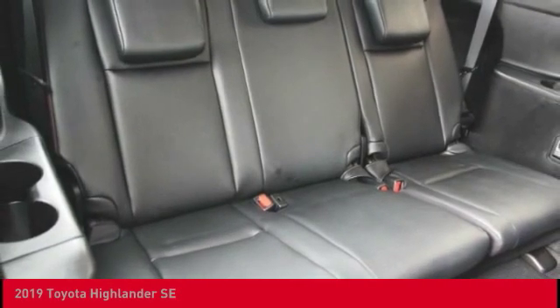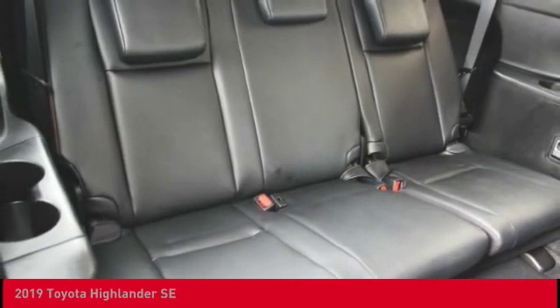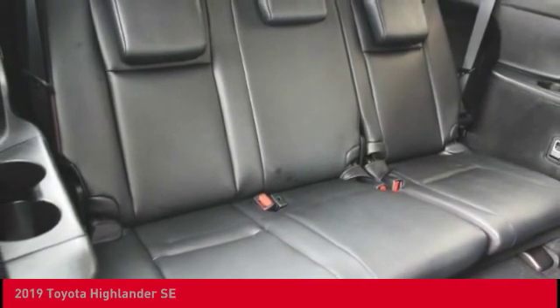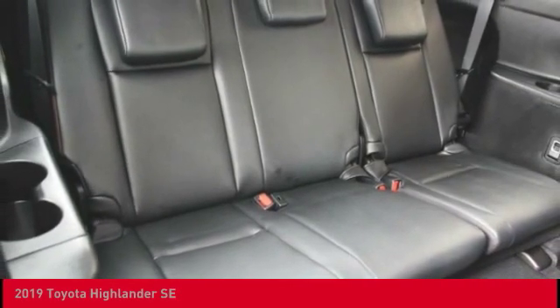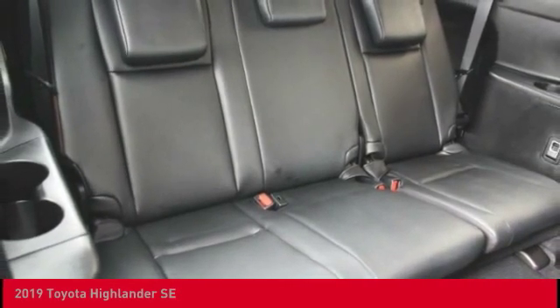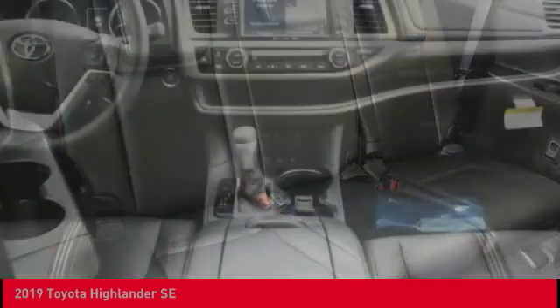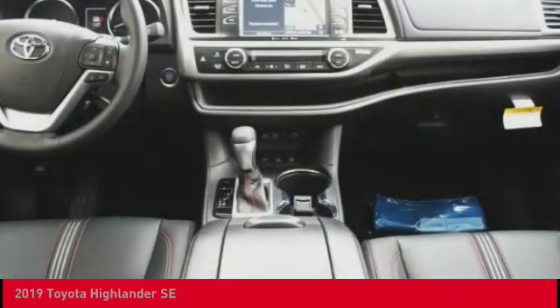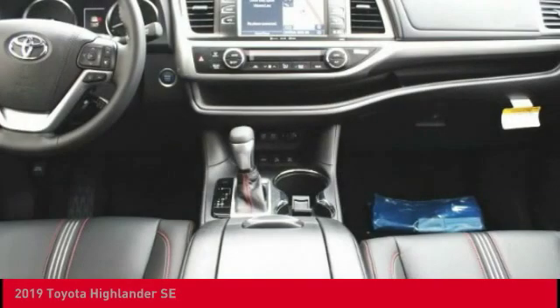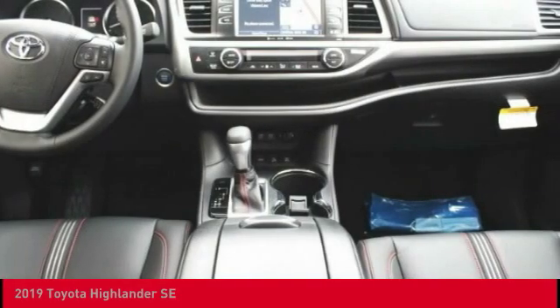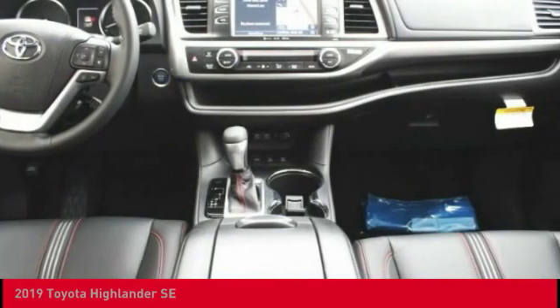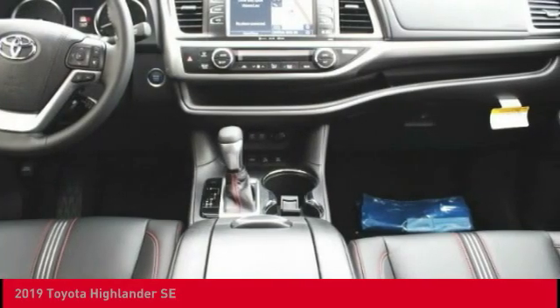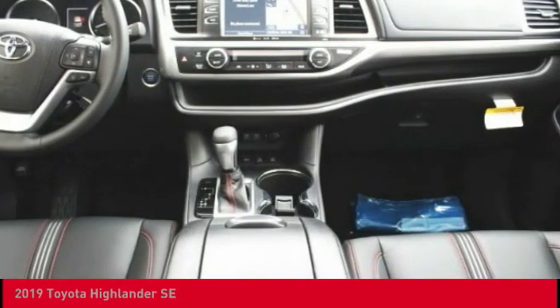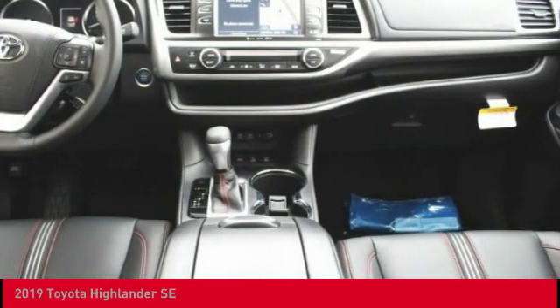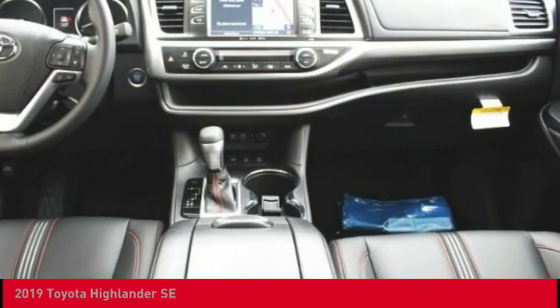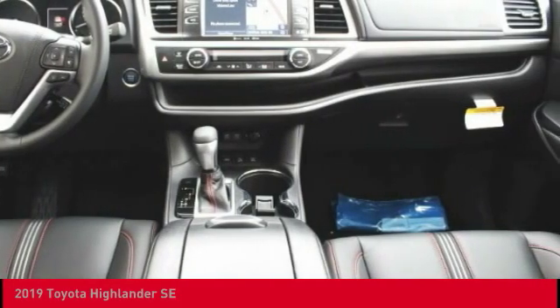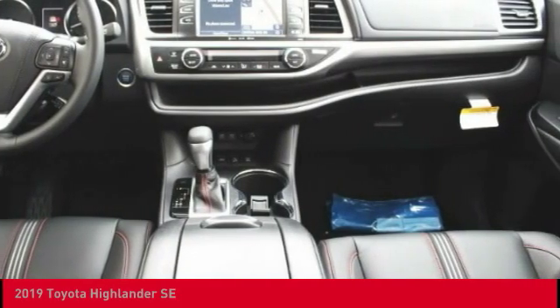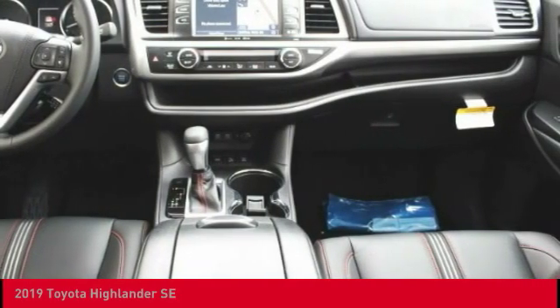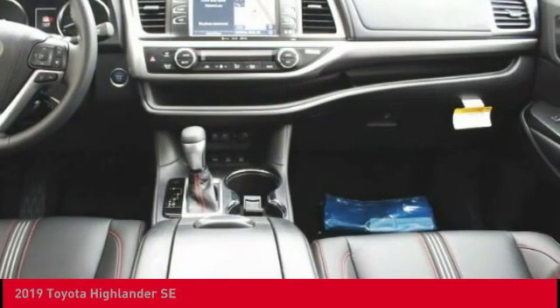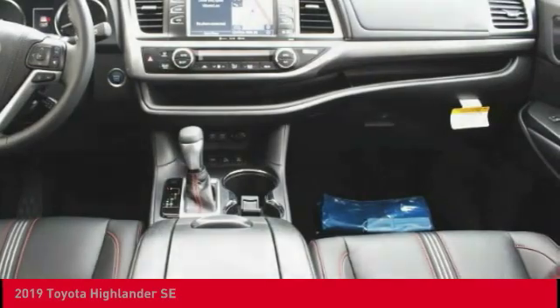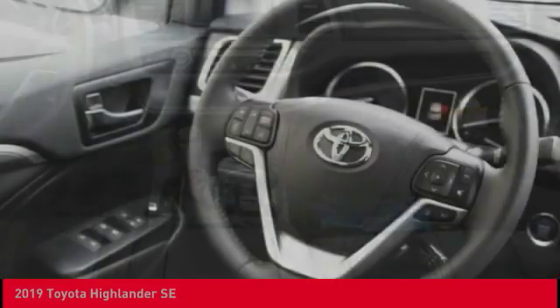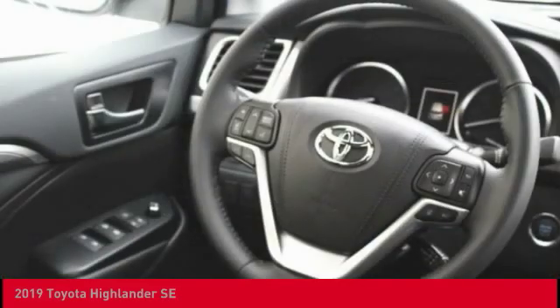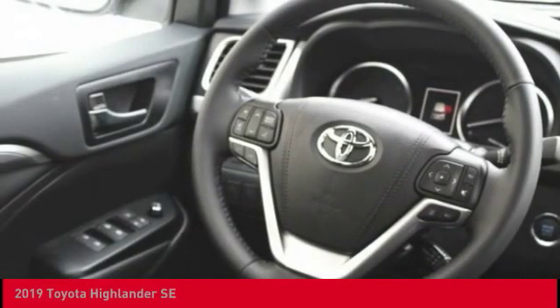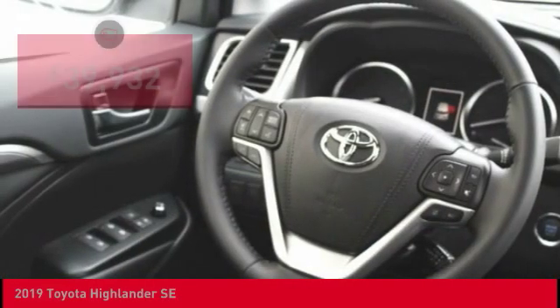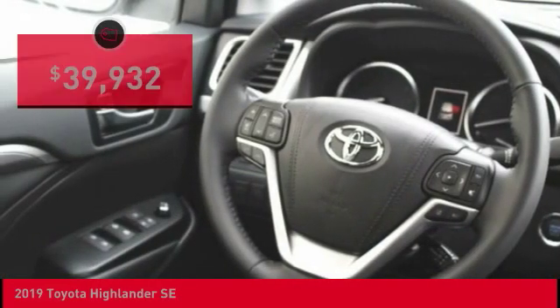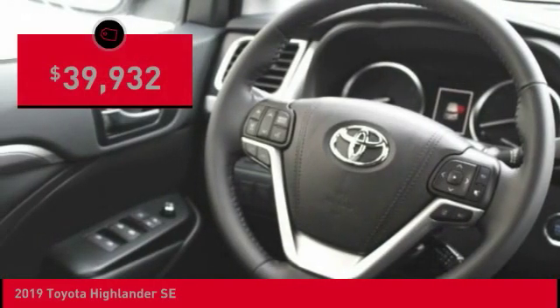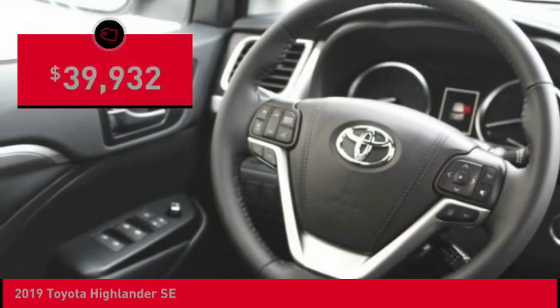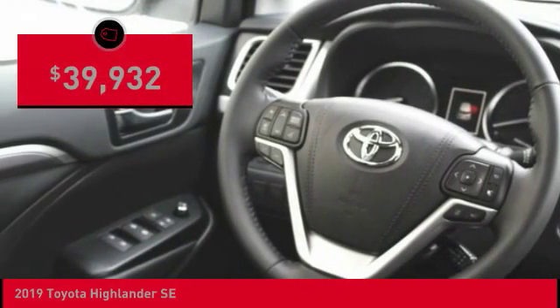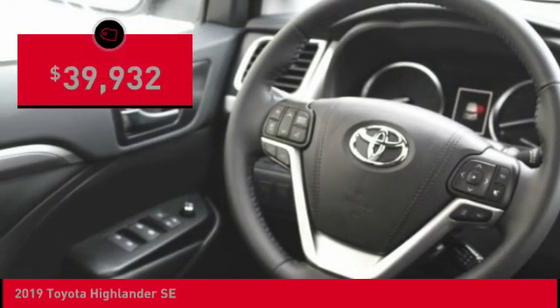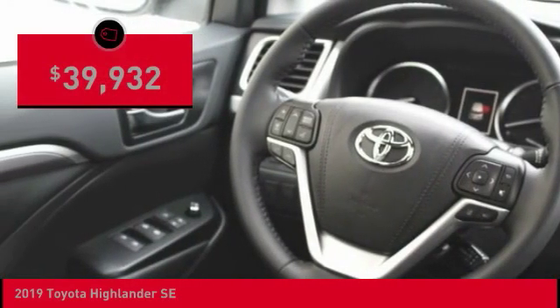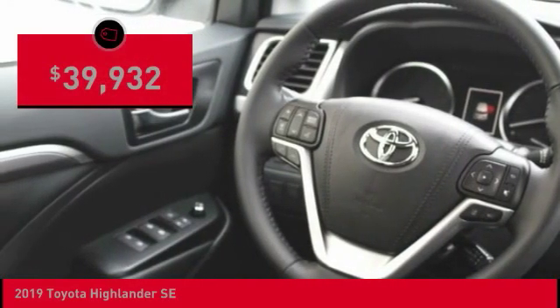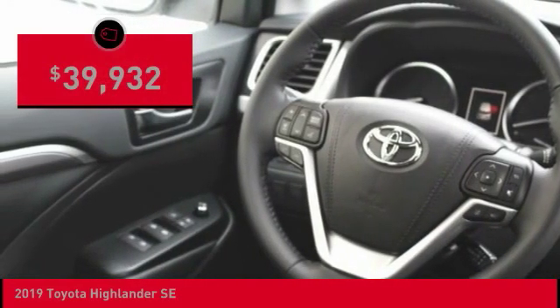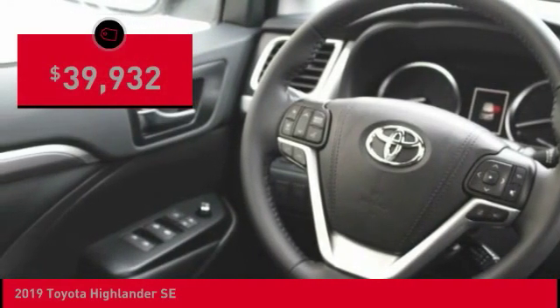A 2010 top safety pick, the Highlander is where substance meets style and is priced below $40,000.